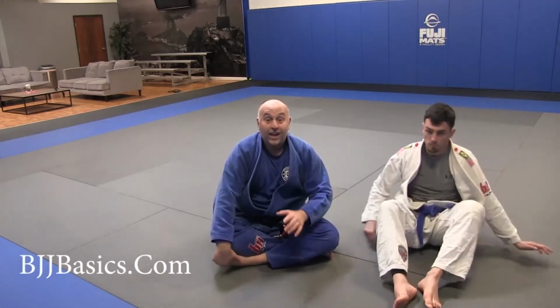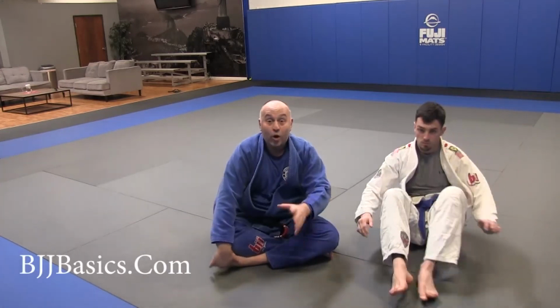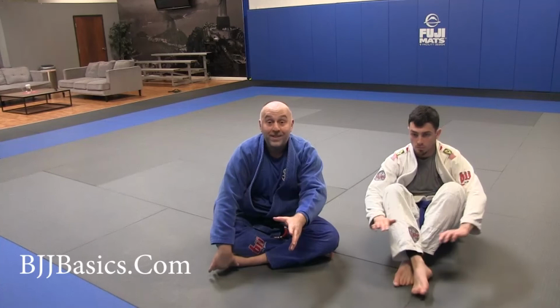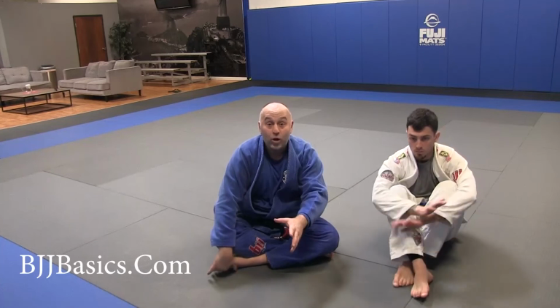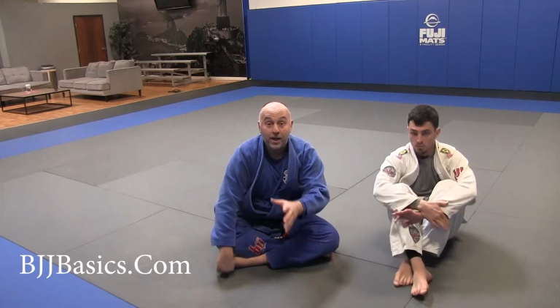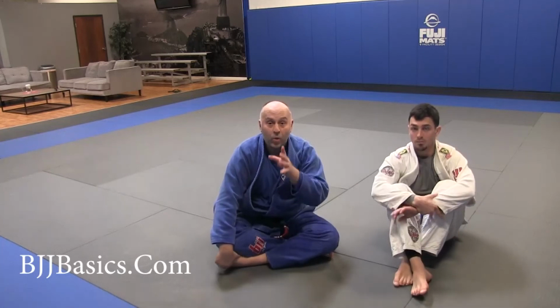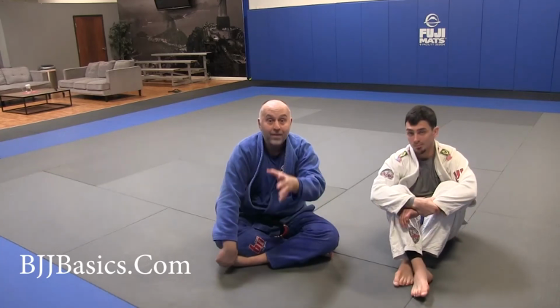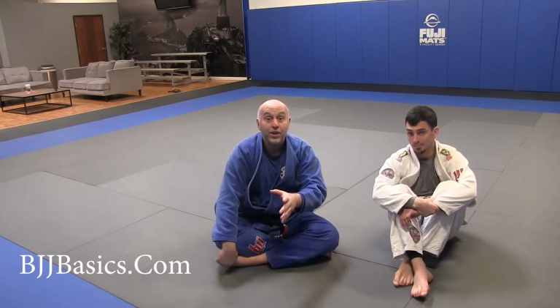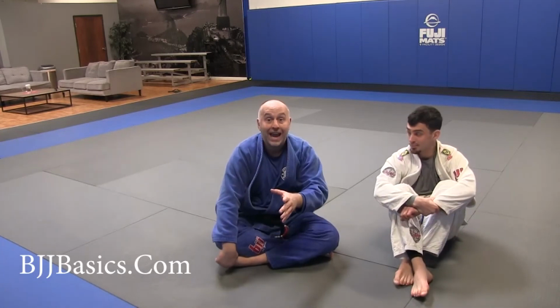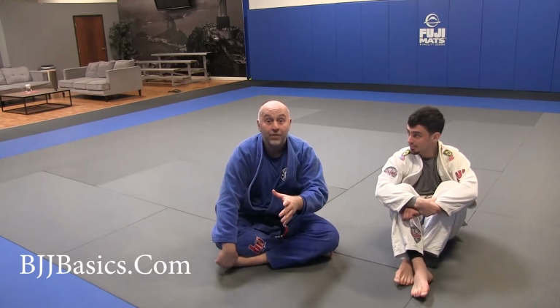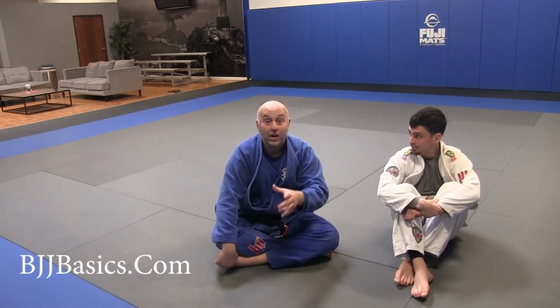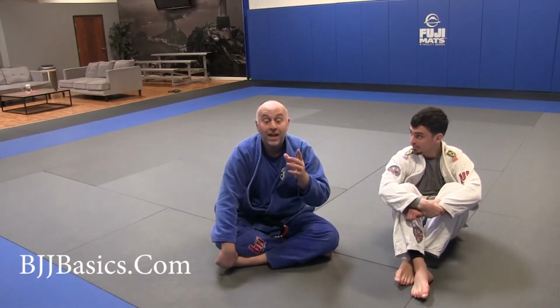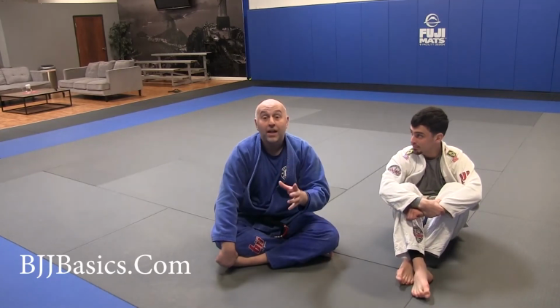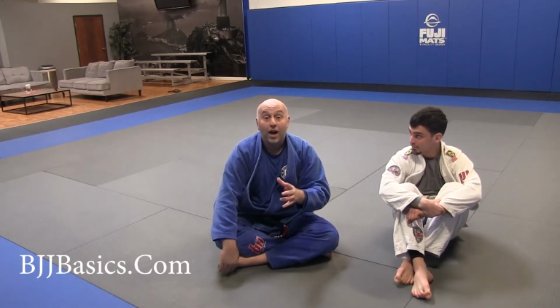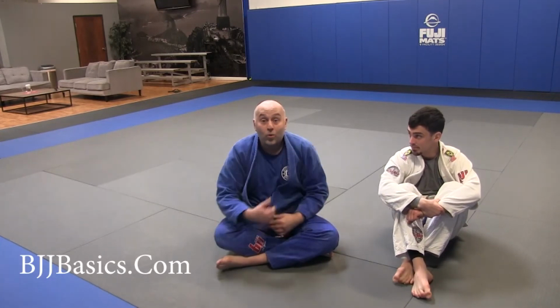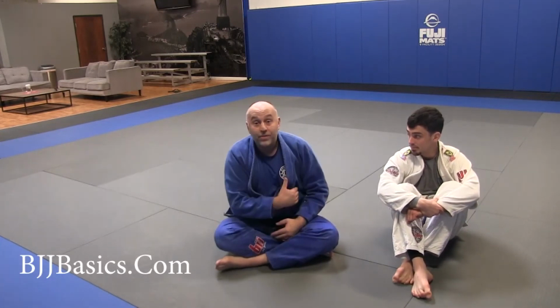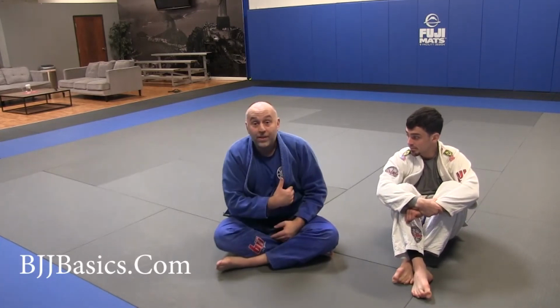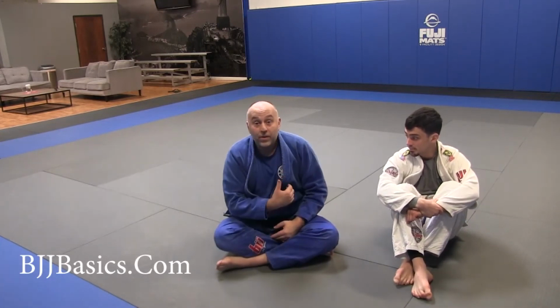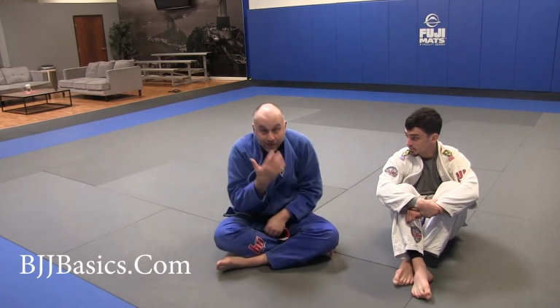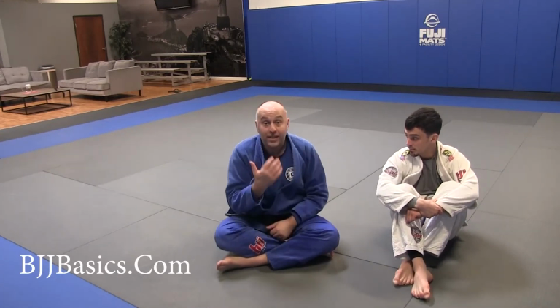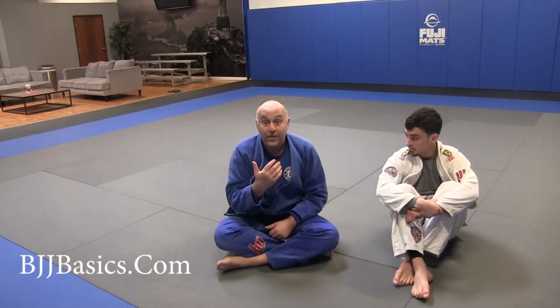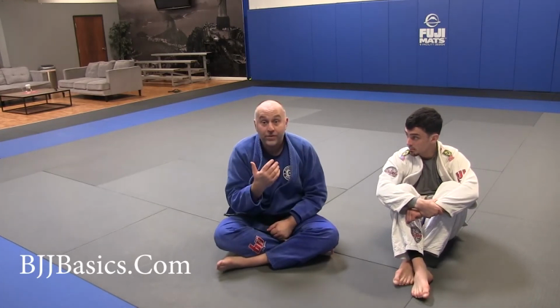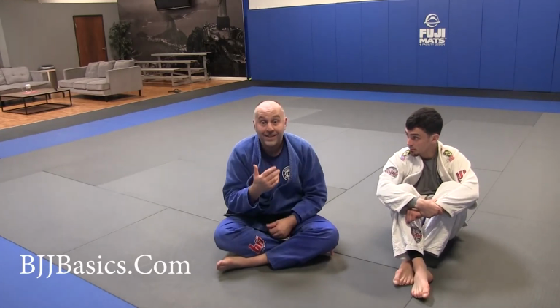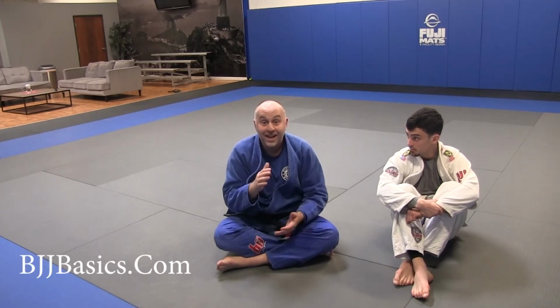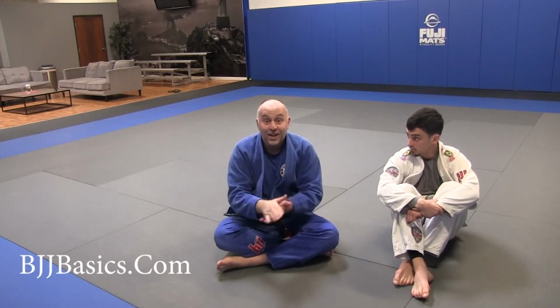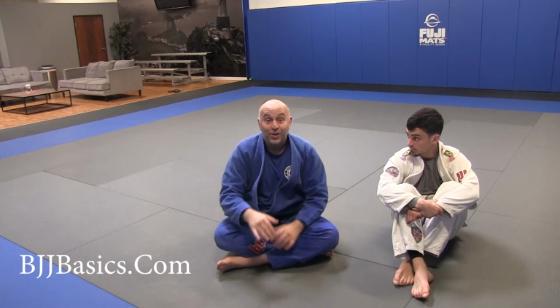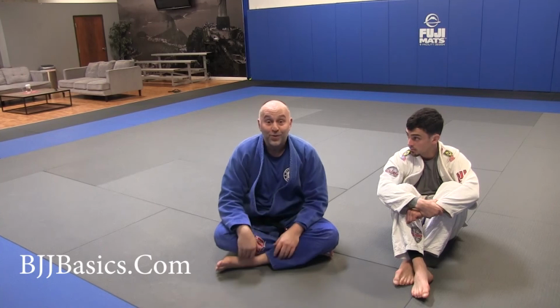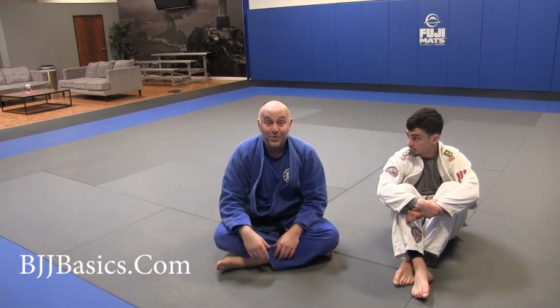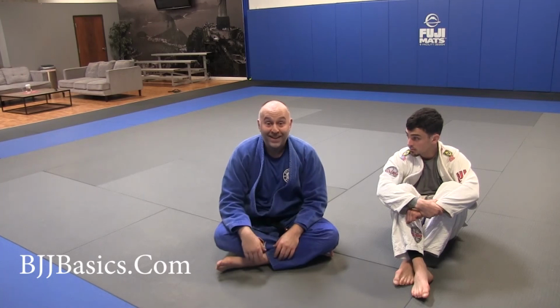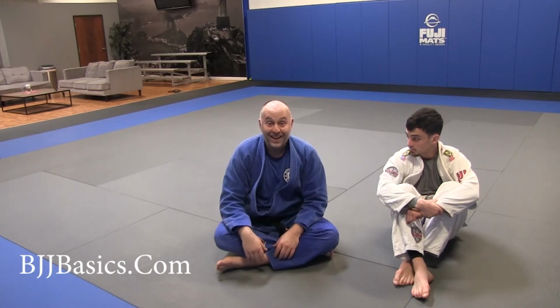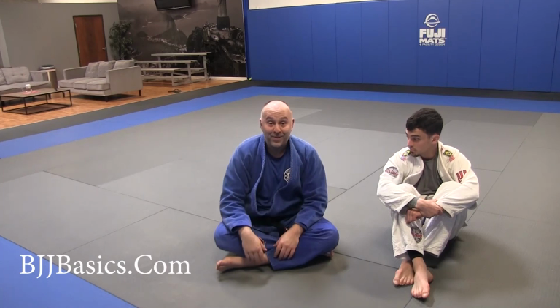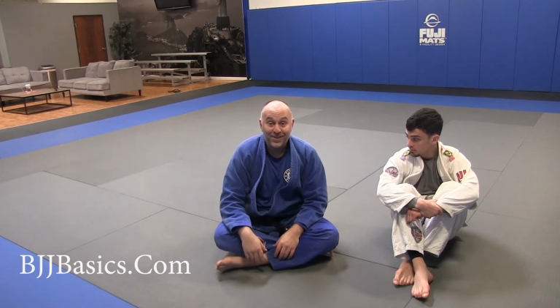Hope this helps. Whenever you're in half guard, always defend the underhook, defend your face, and look for those back take opportunities.